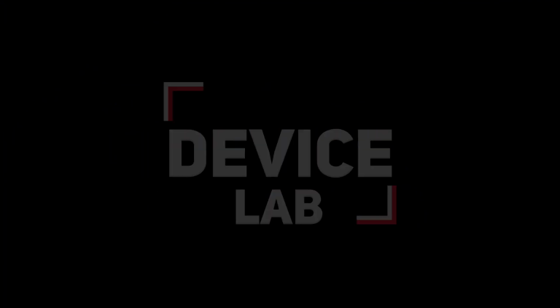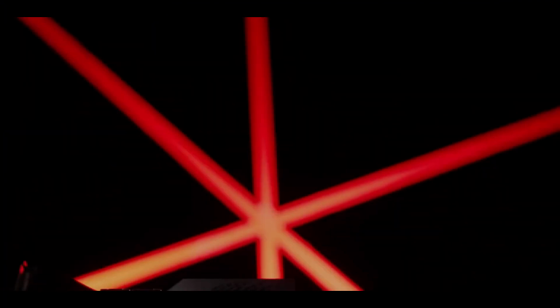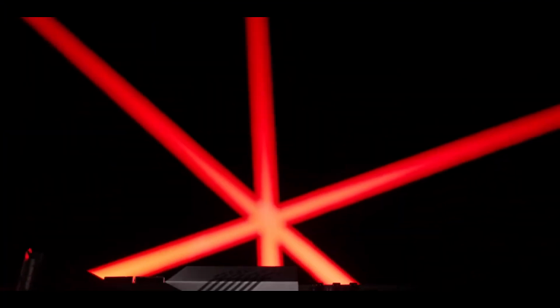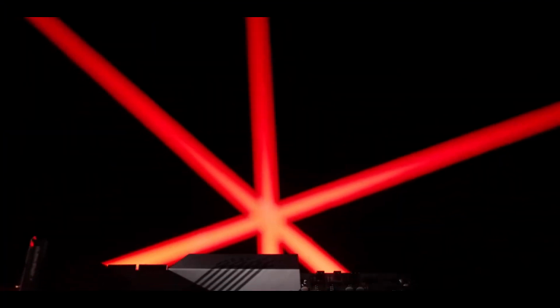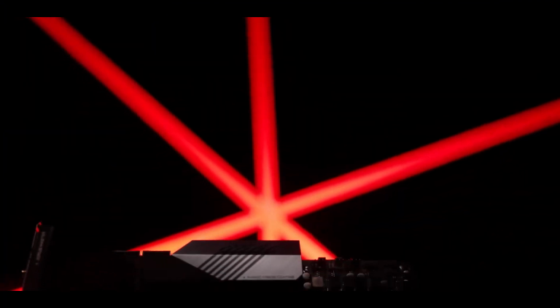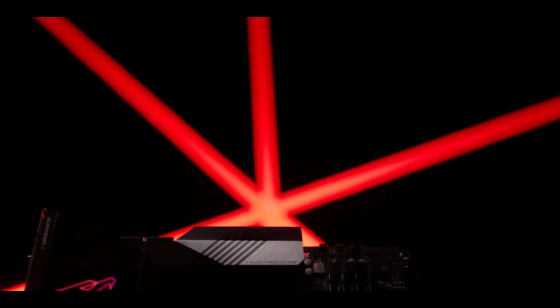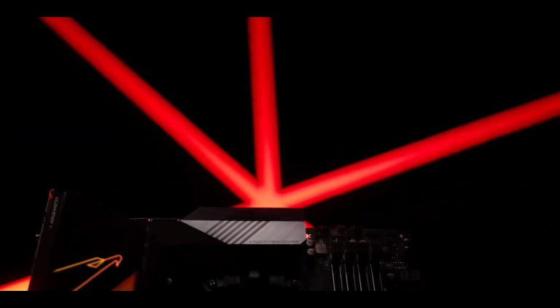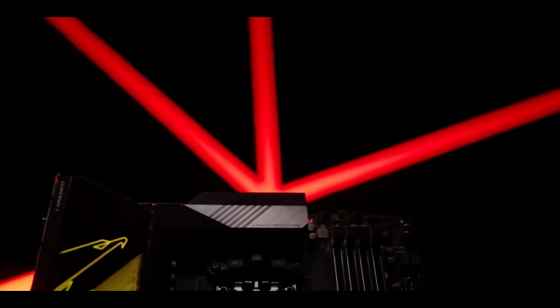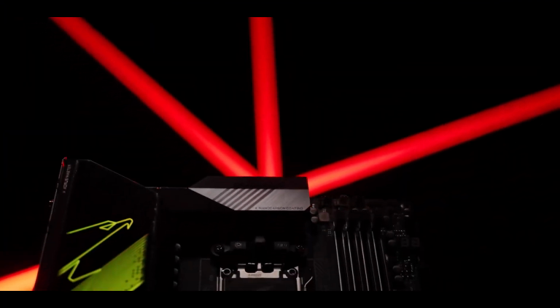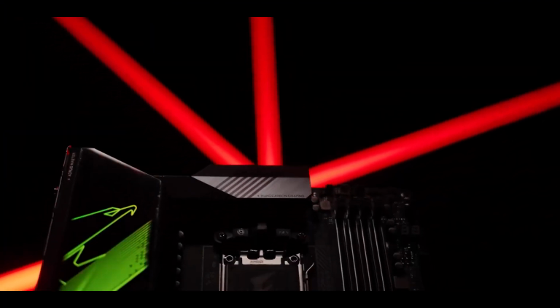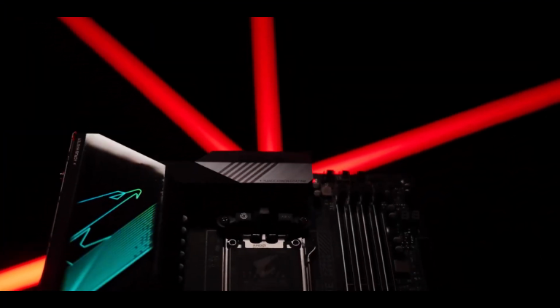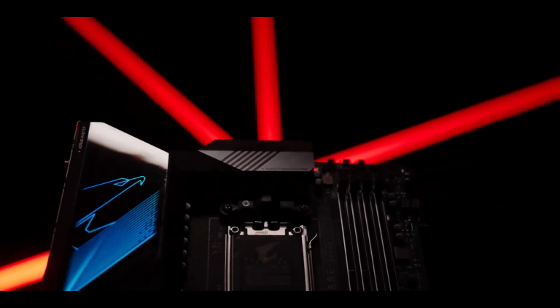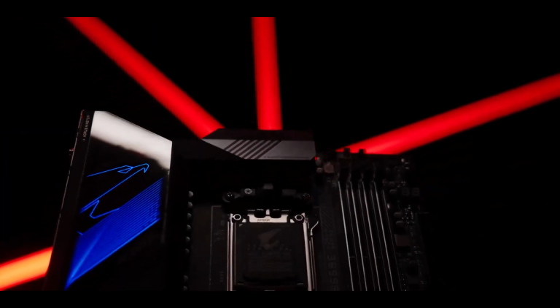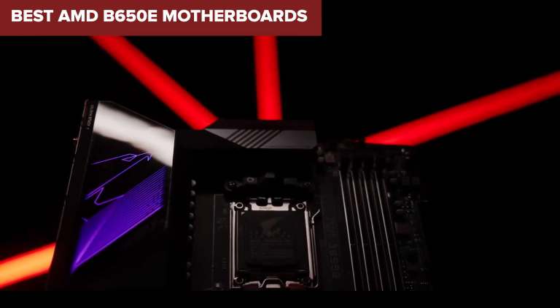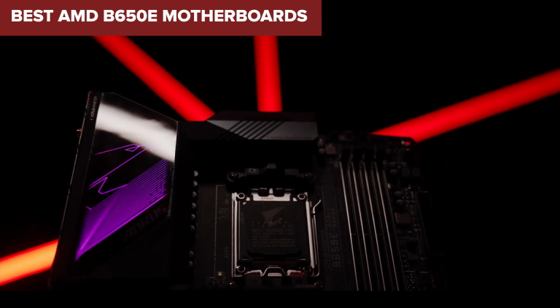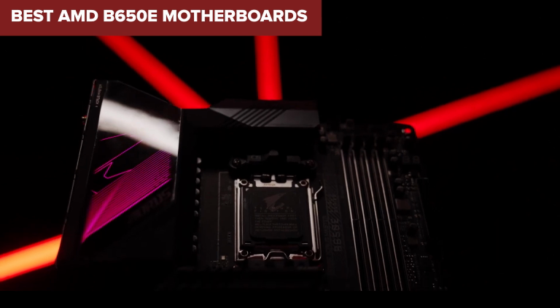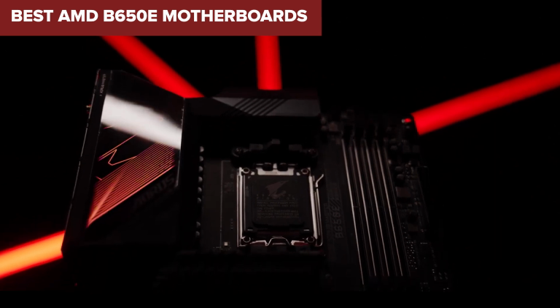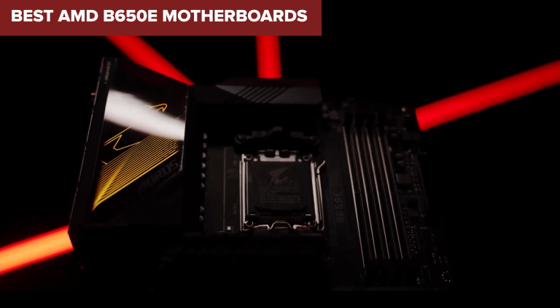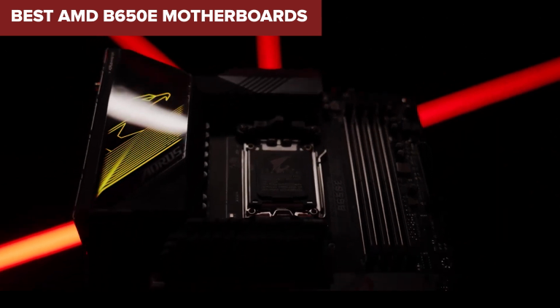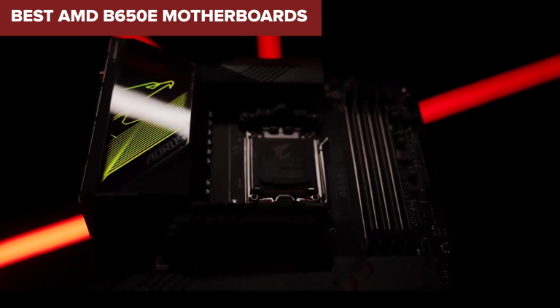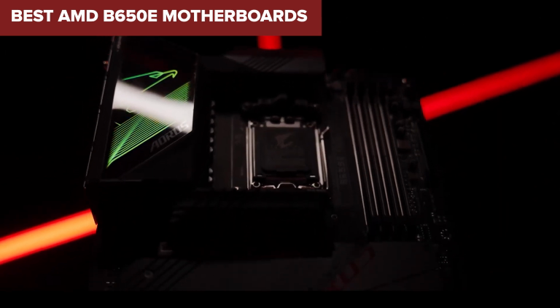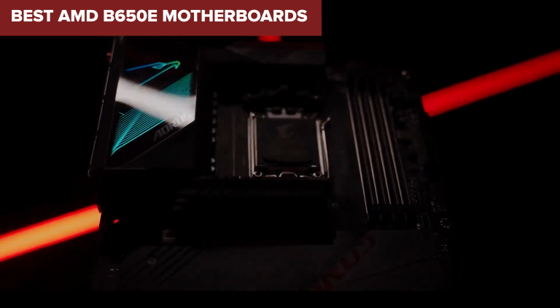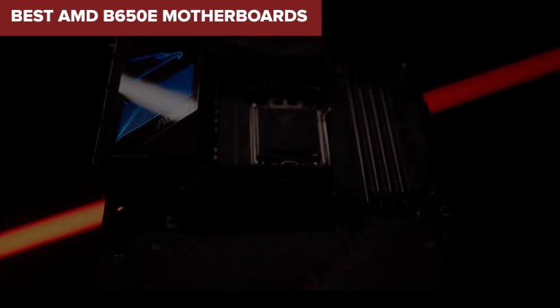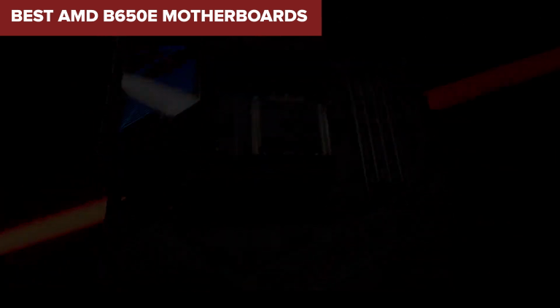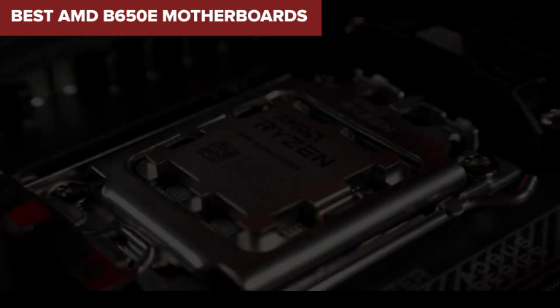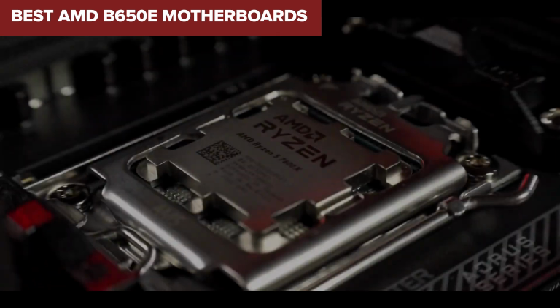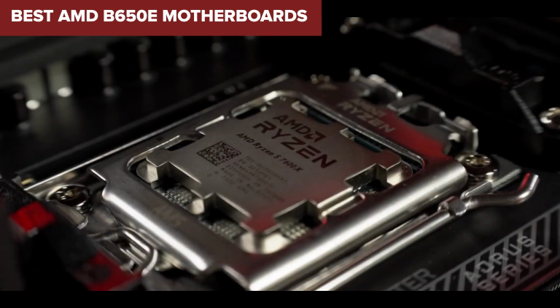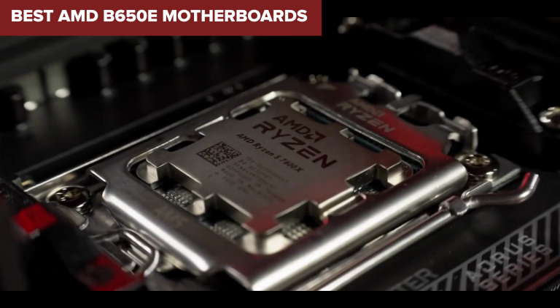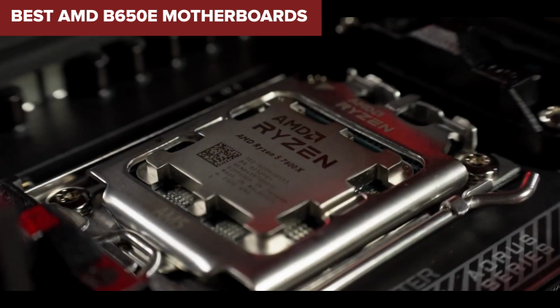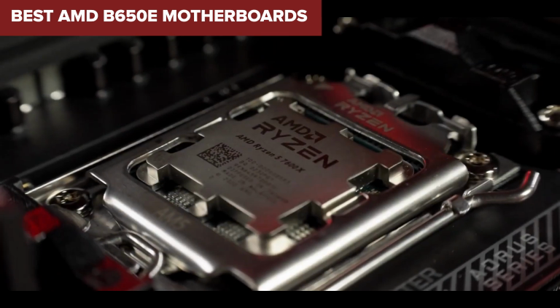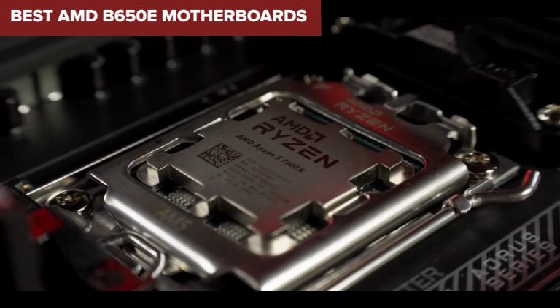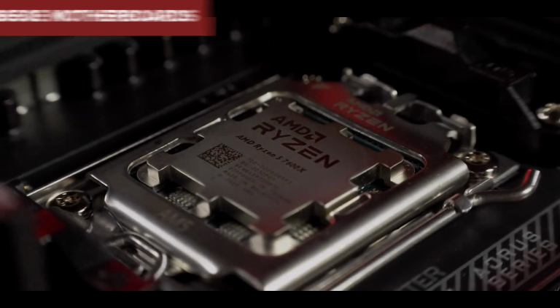Welcome to DeviceLab. Today we'll be examining the best AMD B650E motherboards.